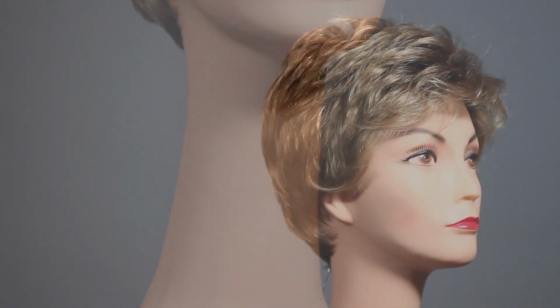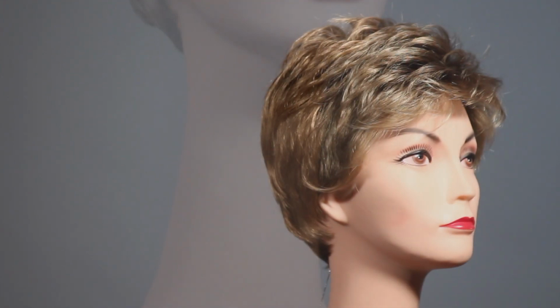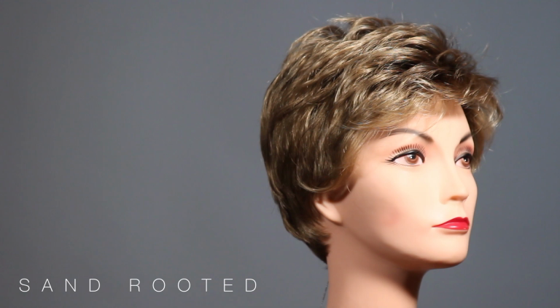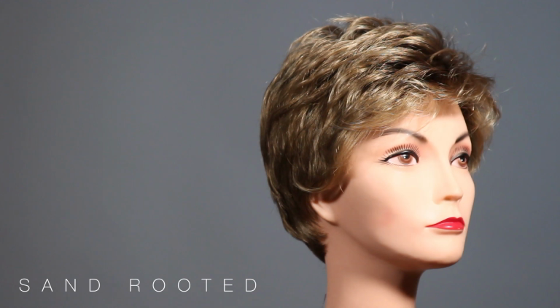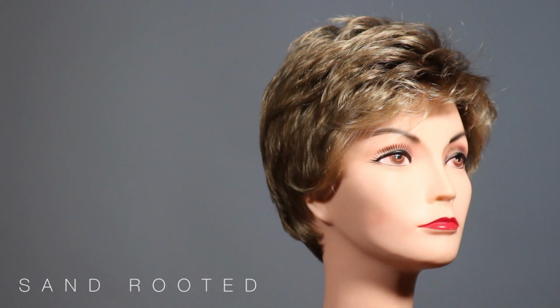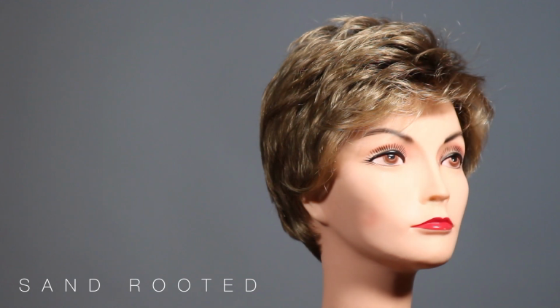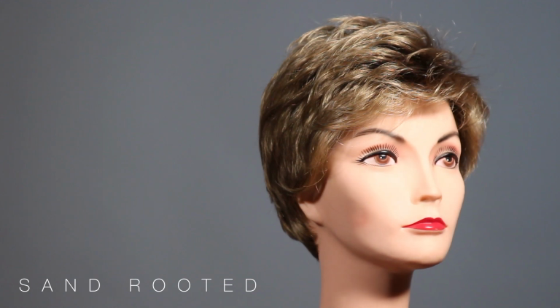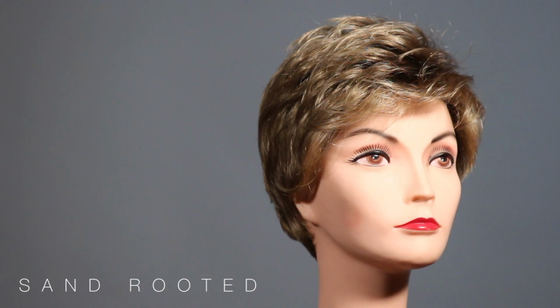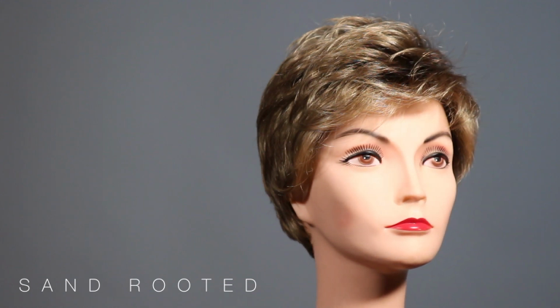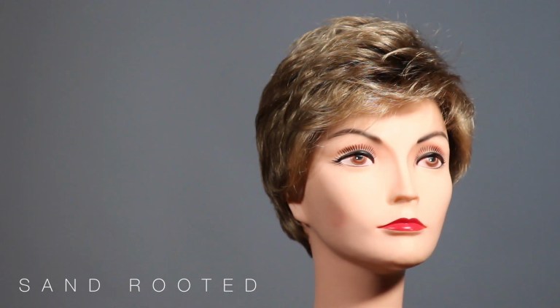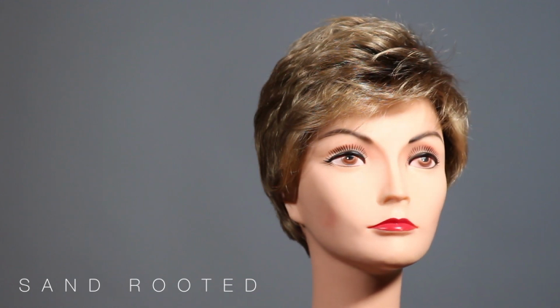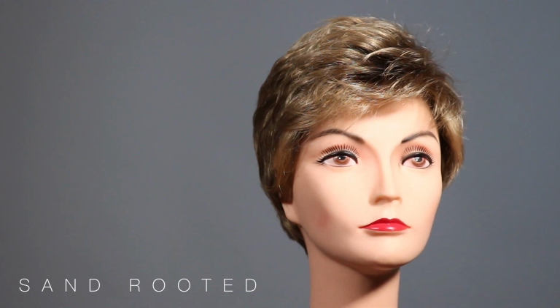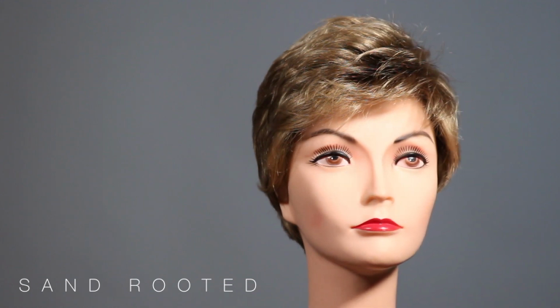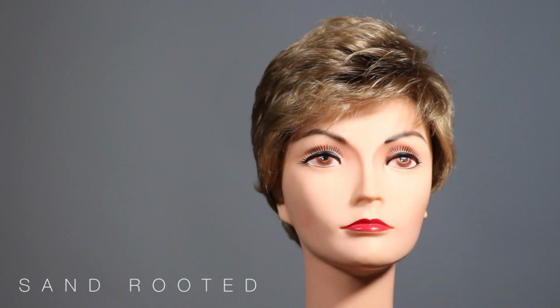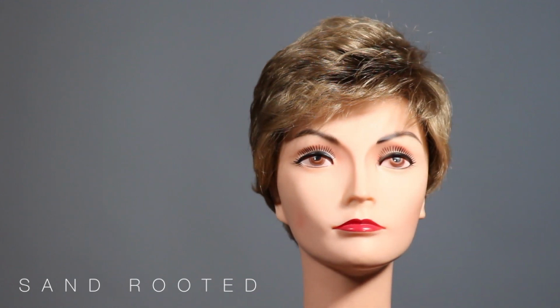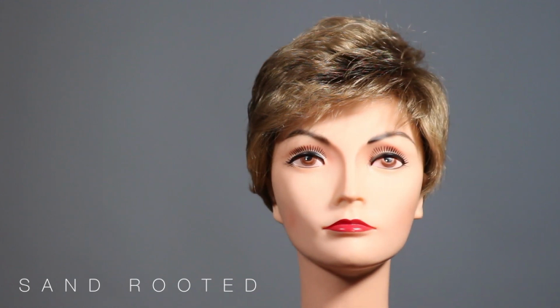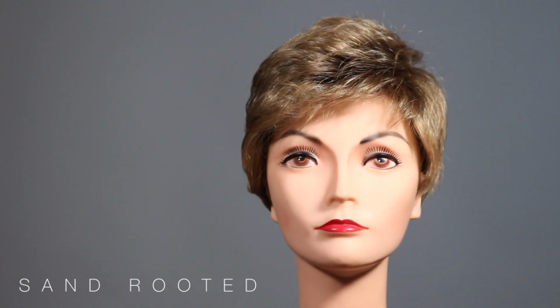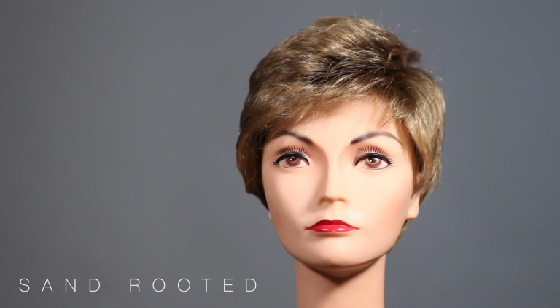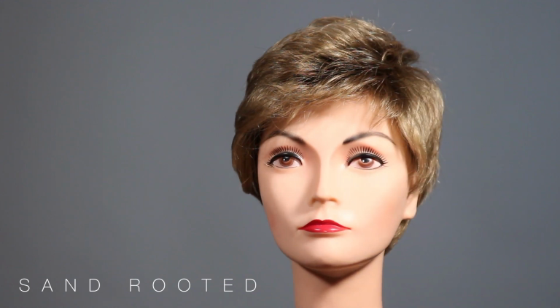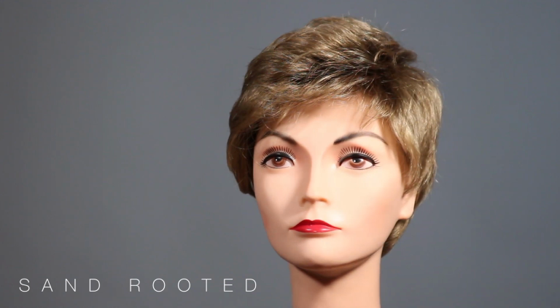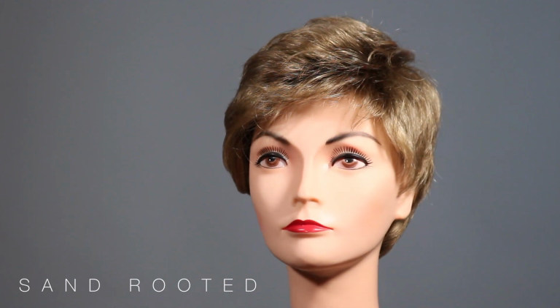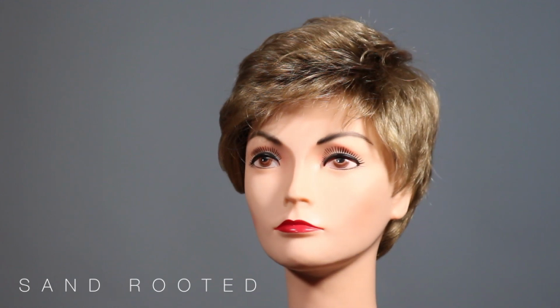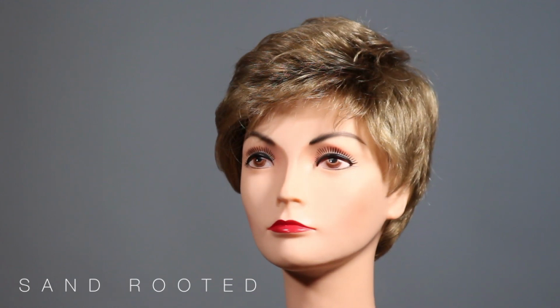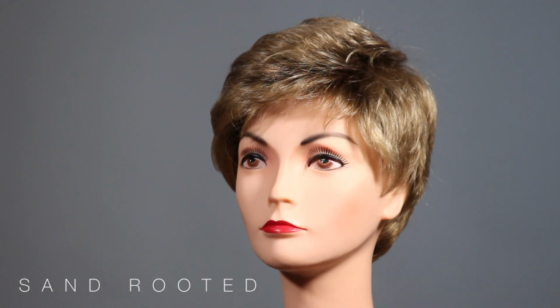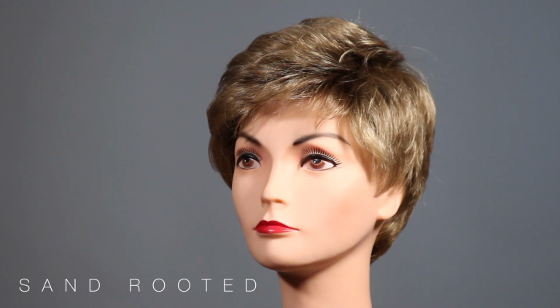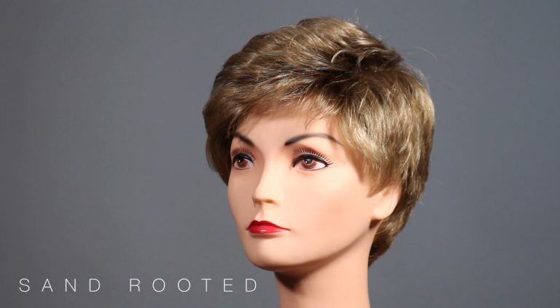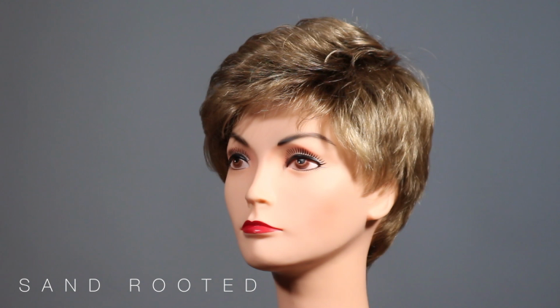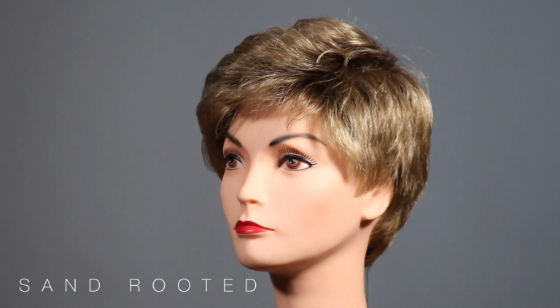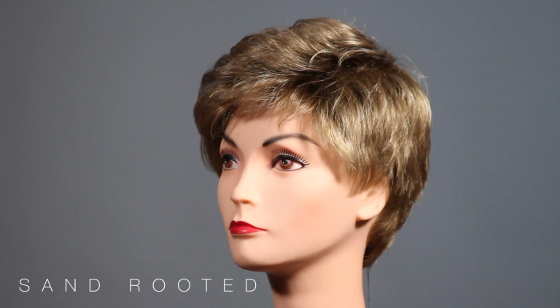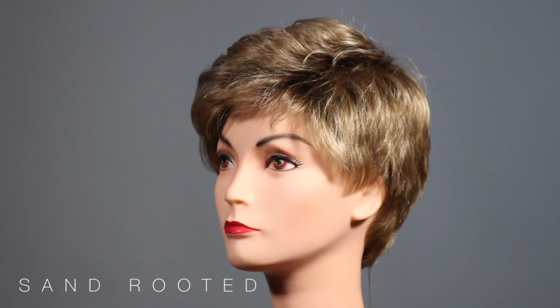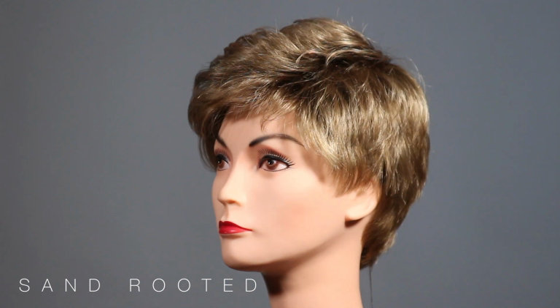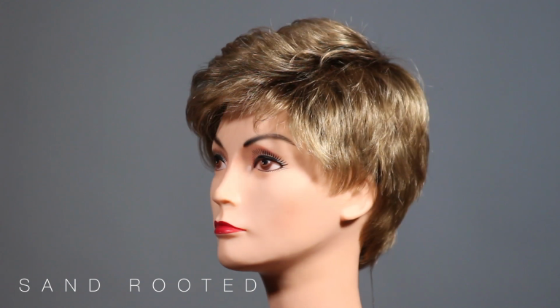This short style is going to have a little curl to it to give it a little bit more volume and a little bit more density to your everyday look.